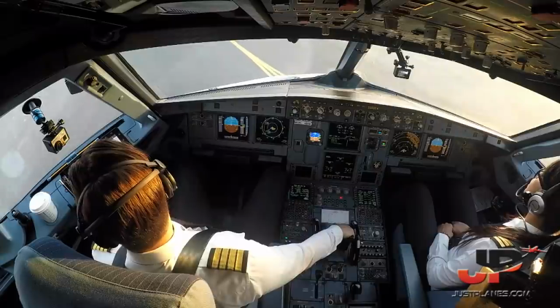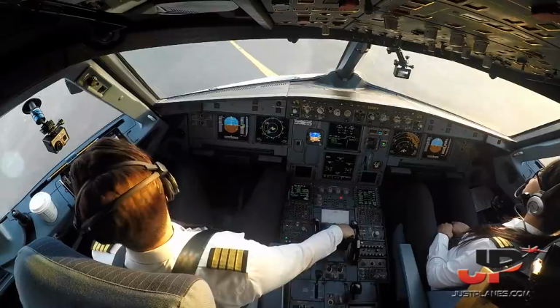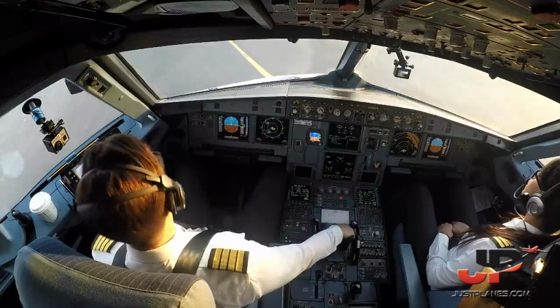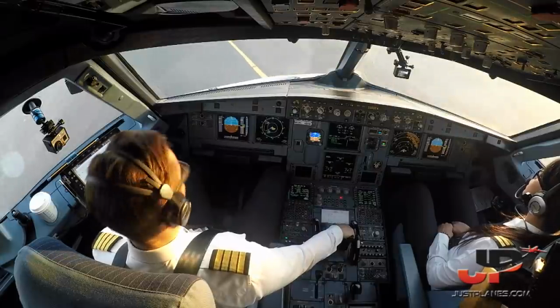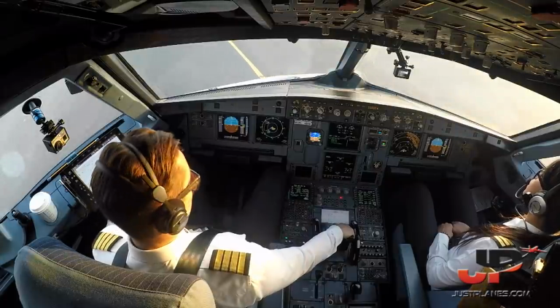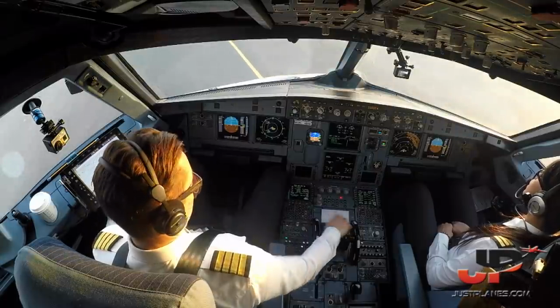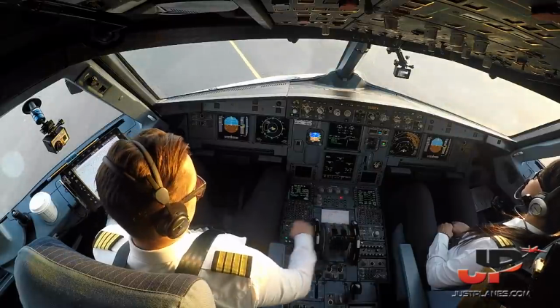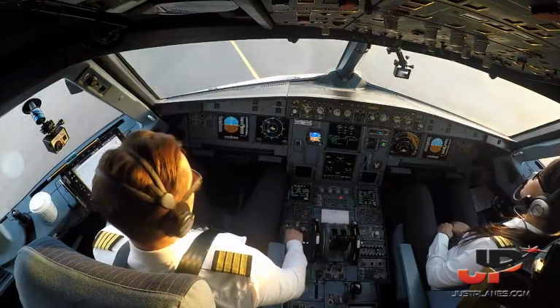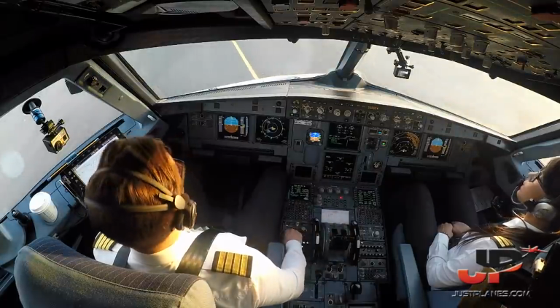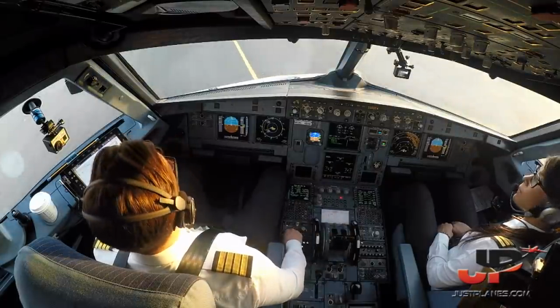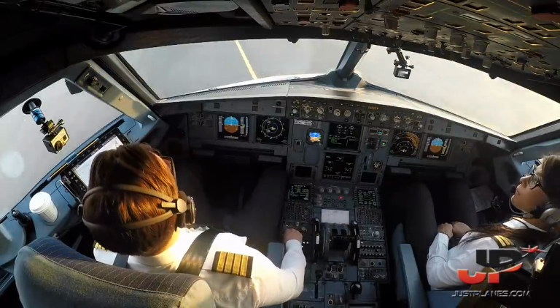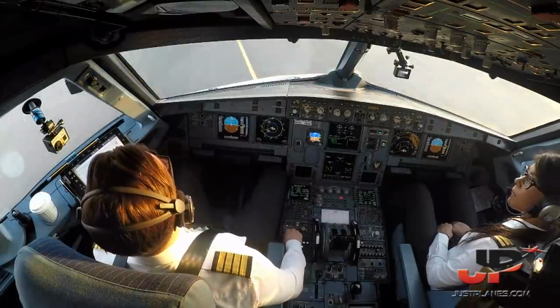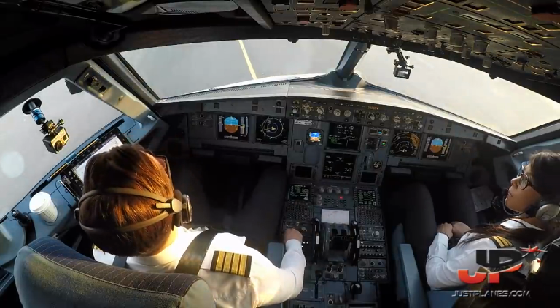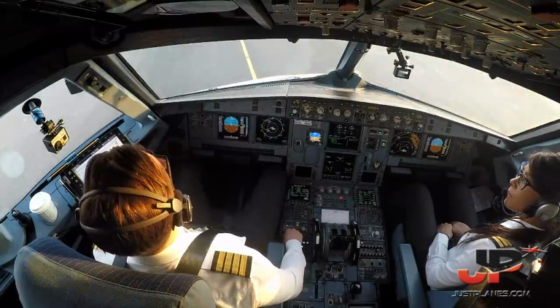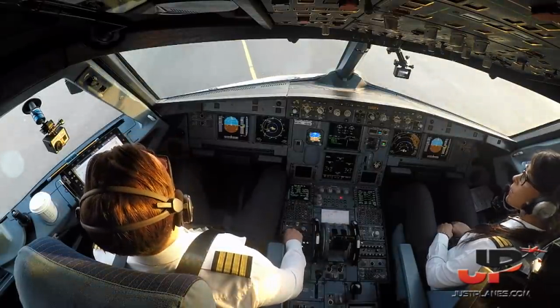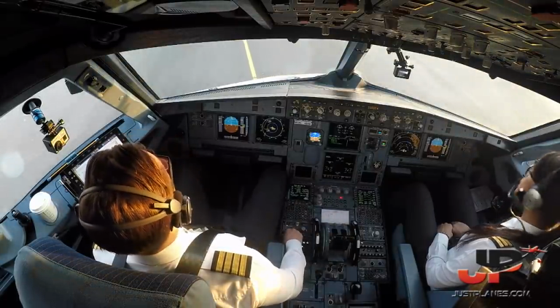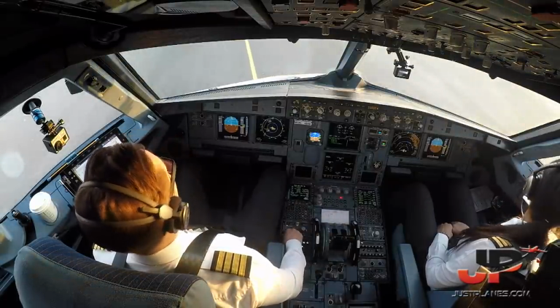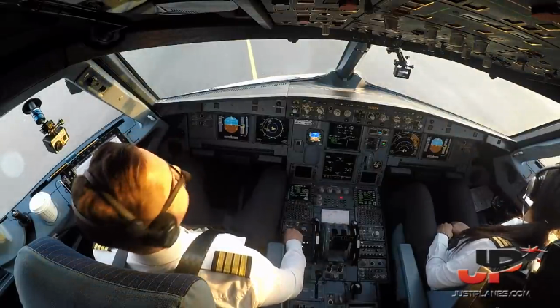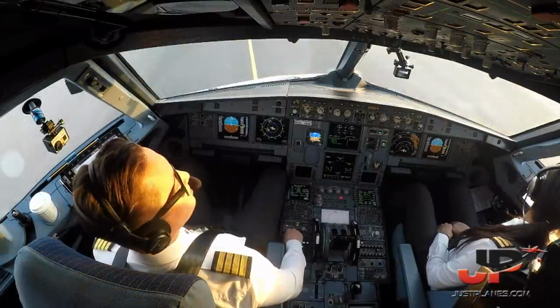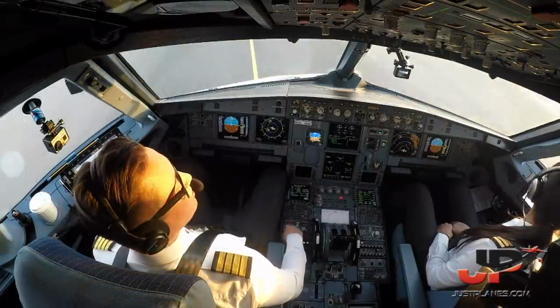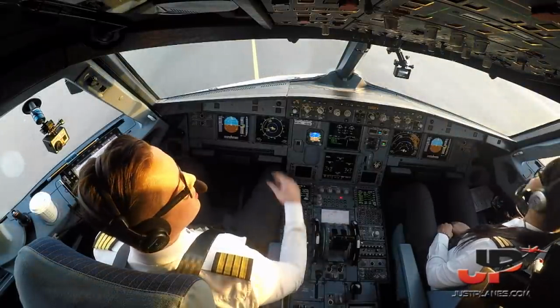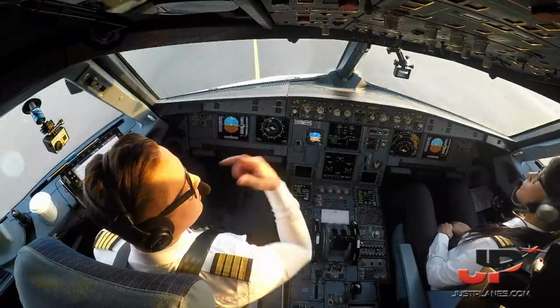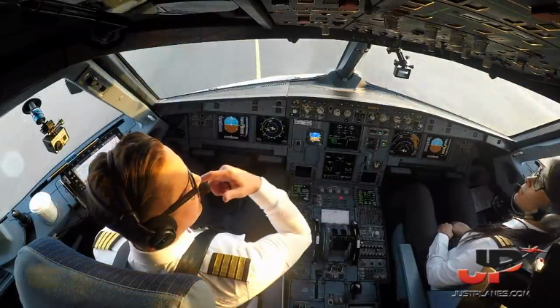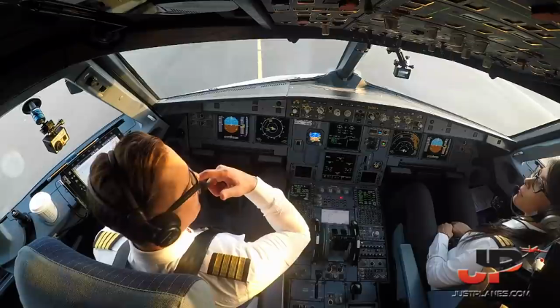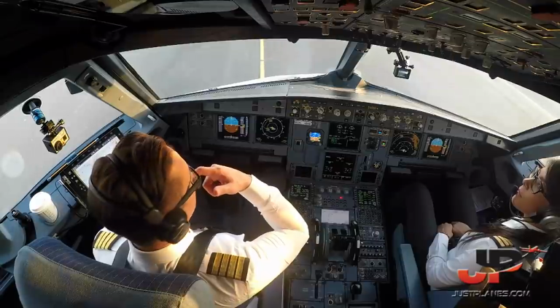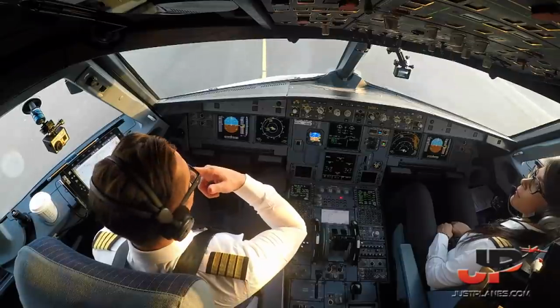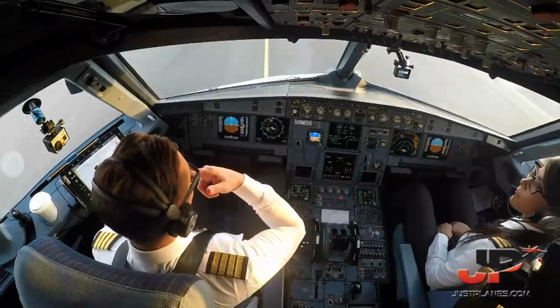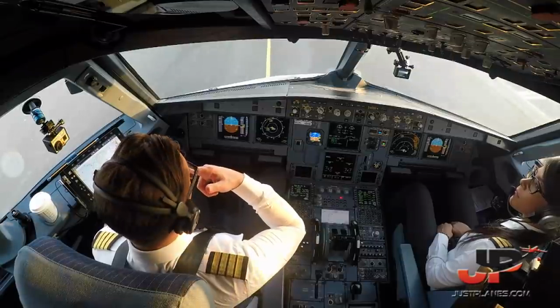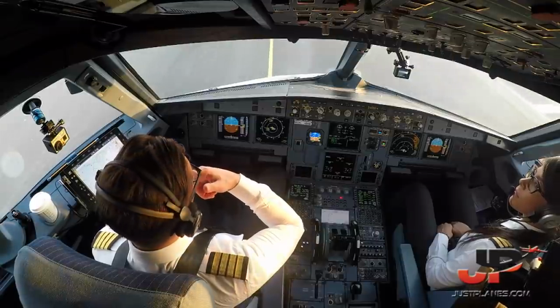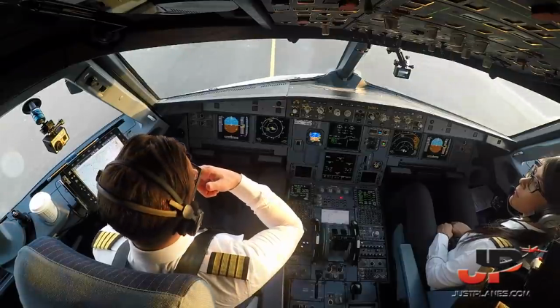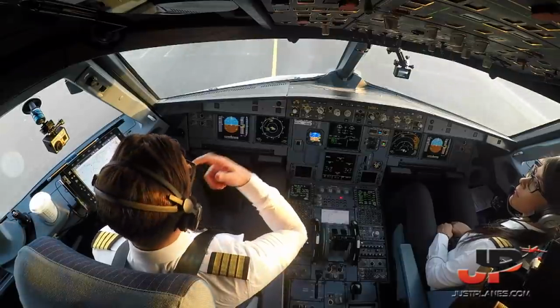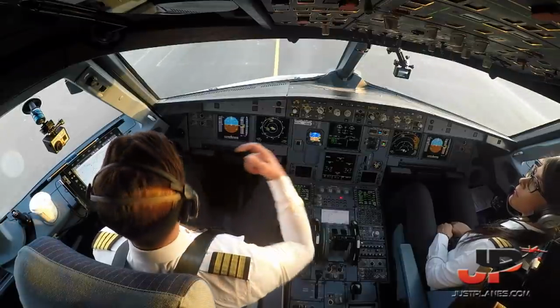Mobile 4, vacate via Bravo 6, report when vacated. Mobile 4 vacating runway via Bravo 6.